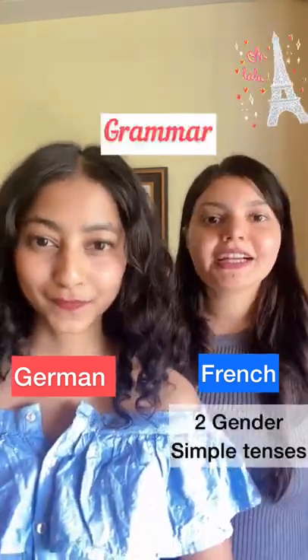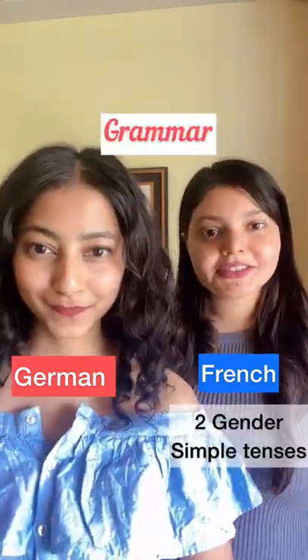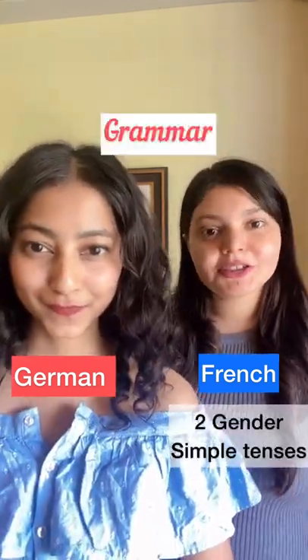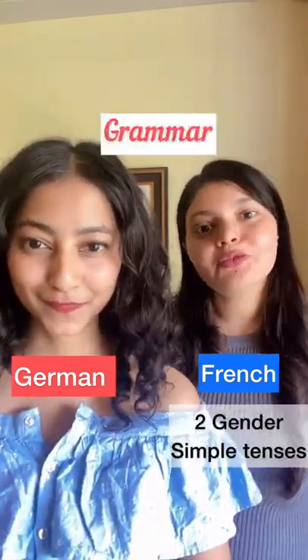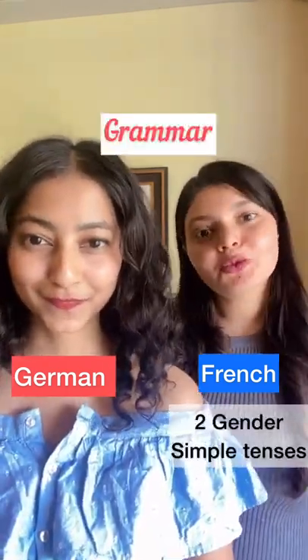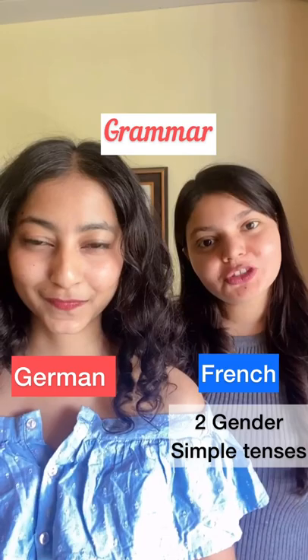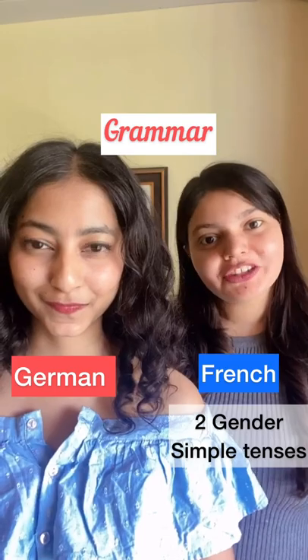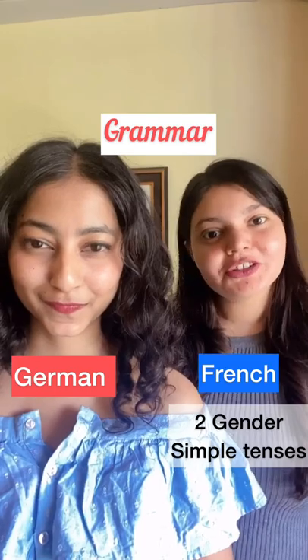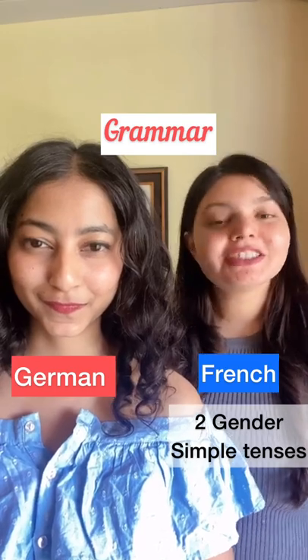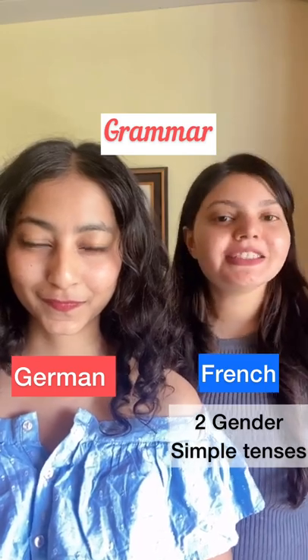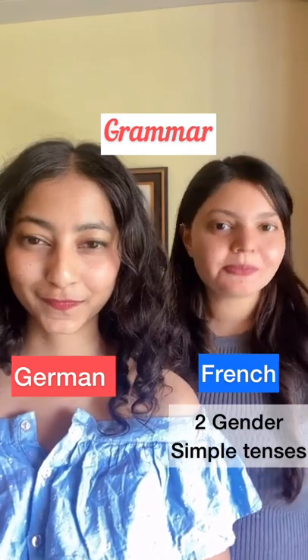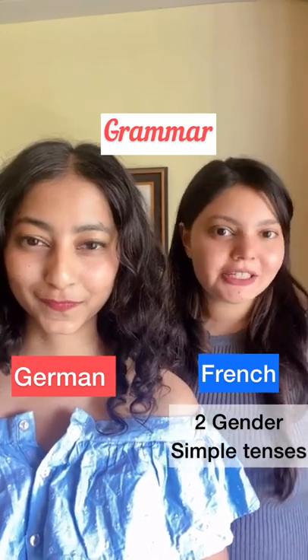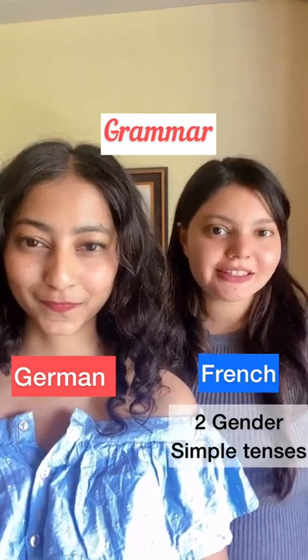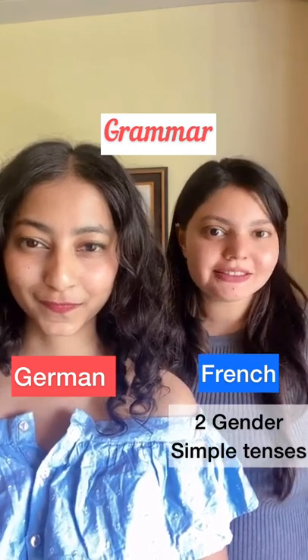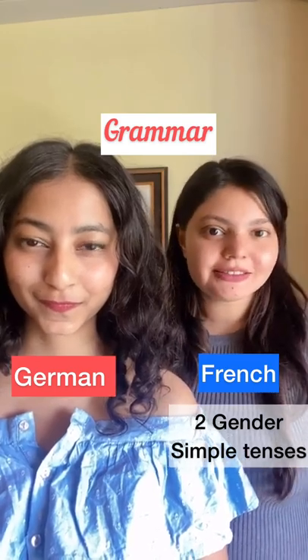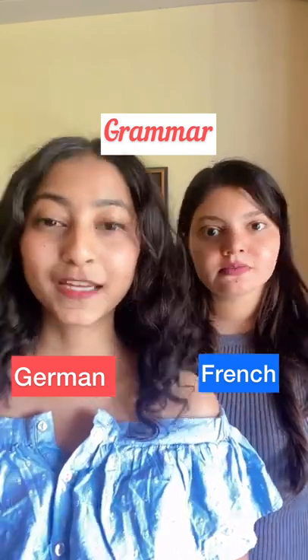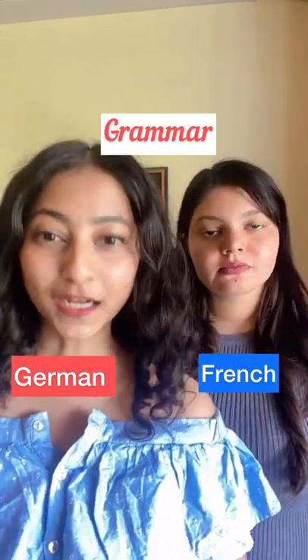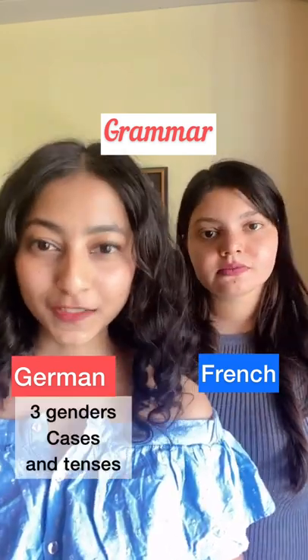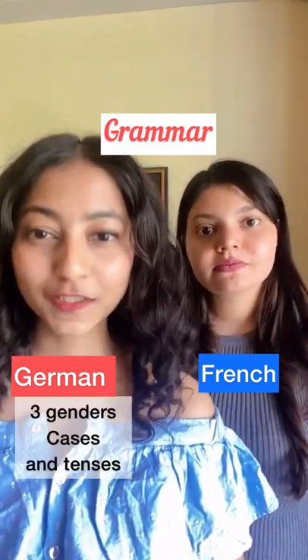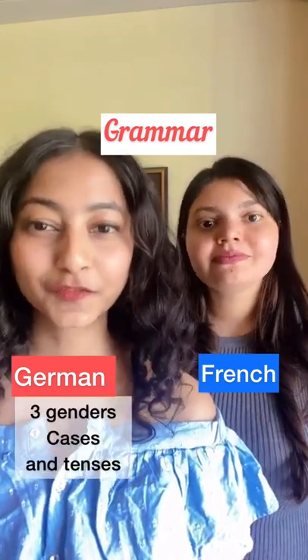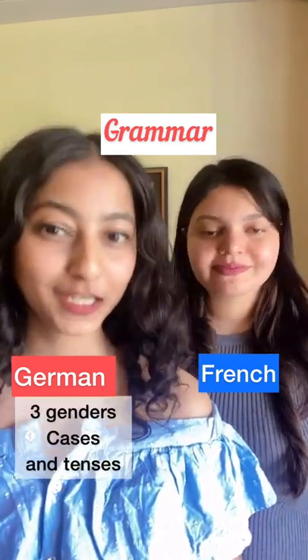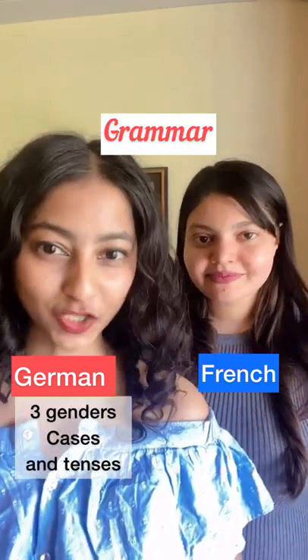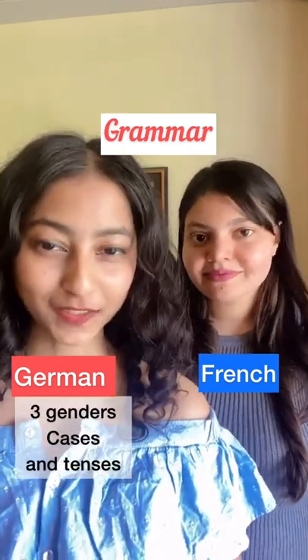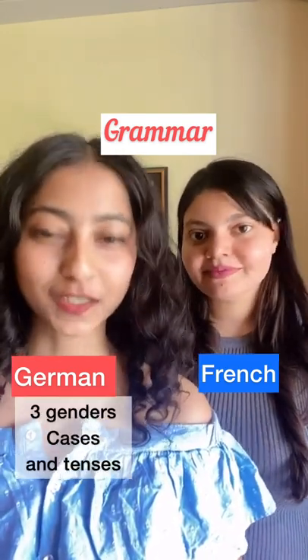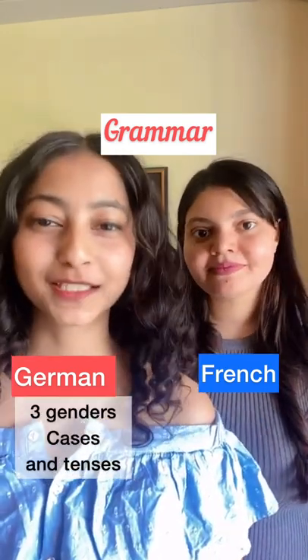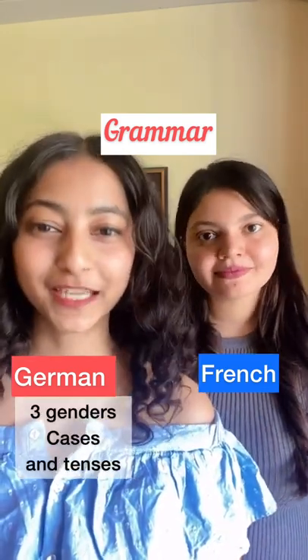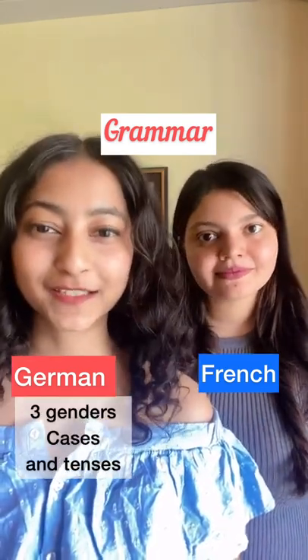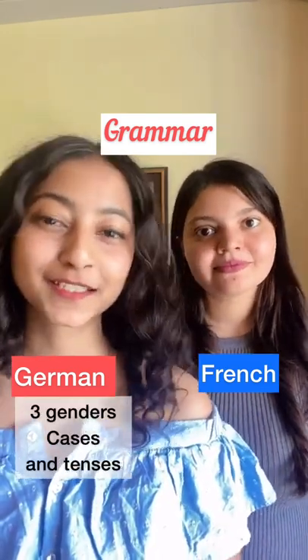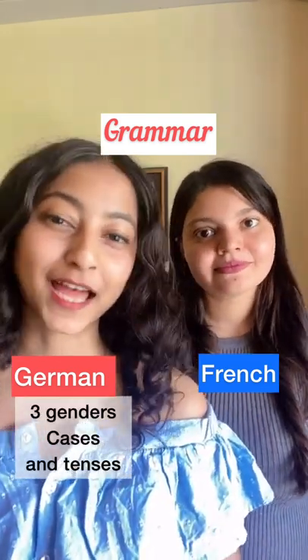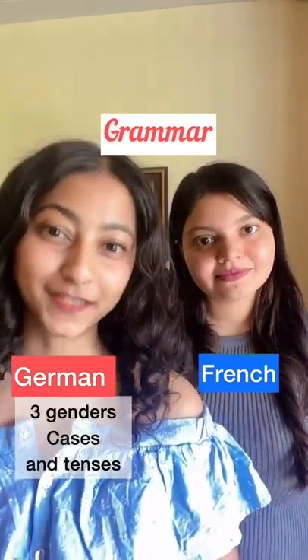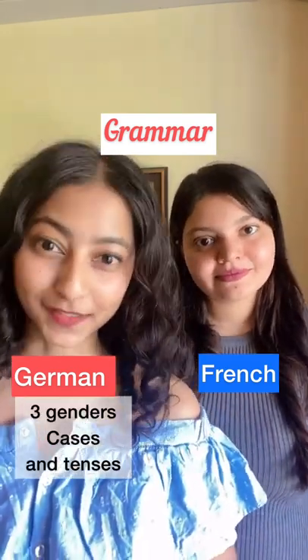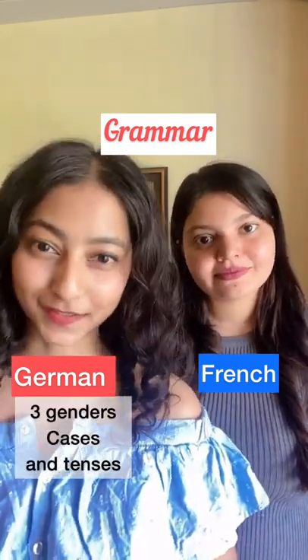French consists of two genders and simple tenses. German consists of three genders, cases, and tenses.